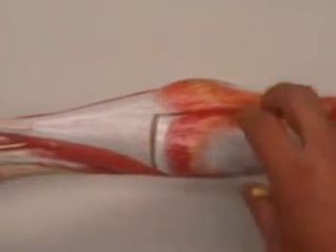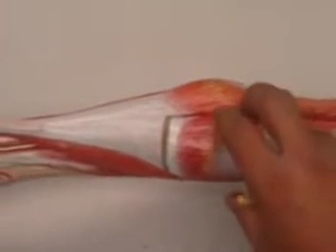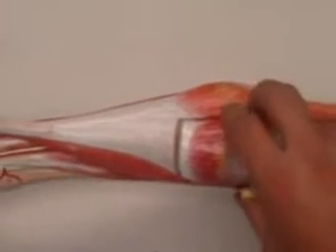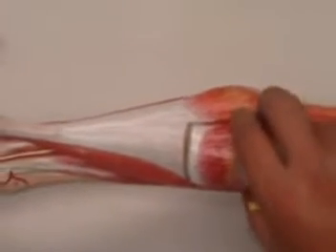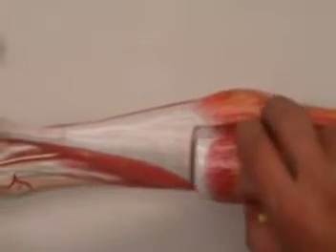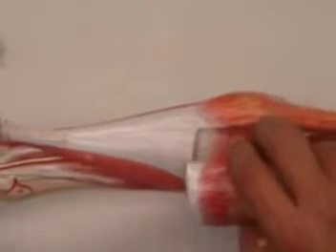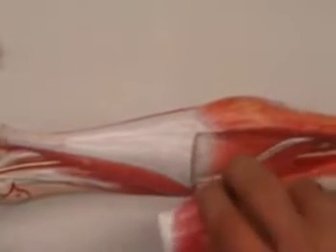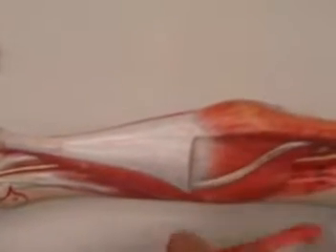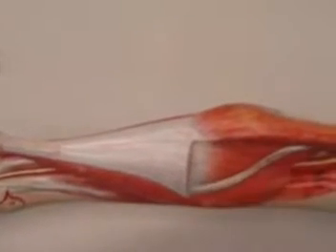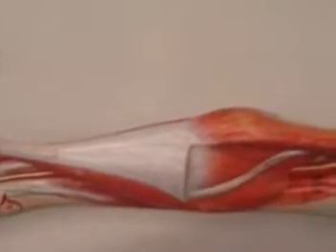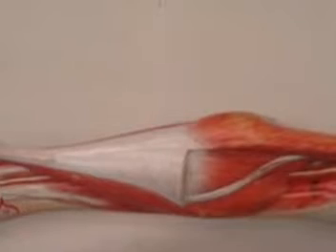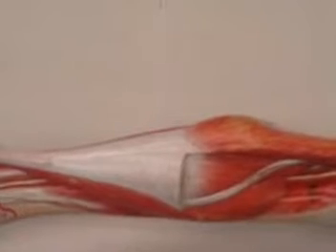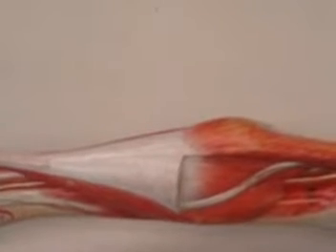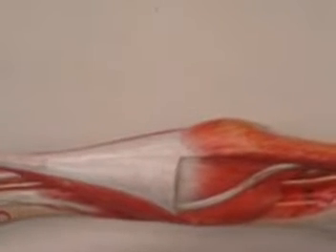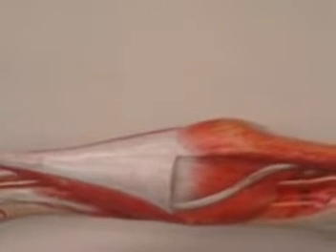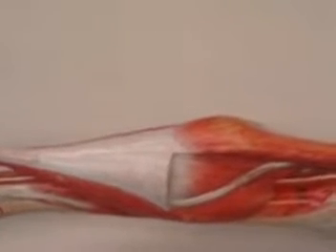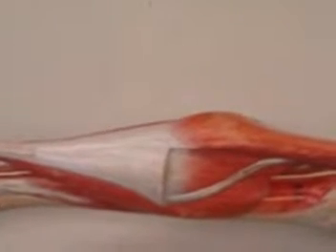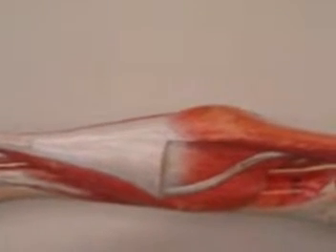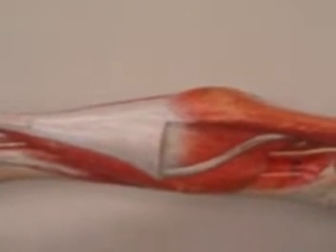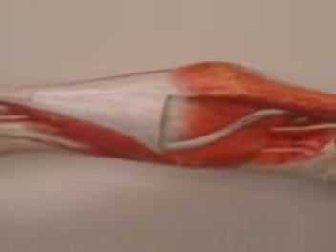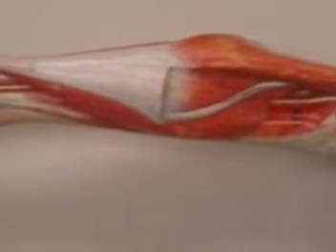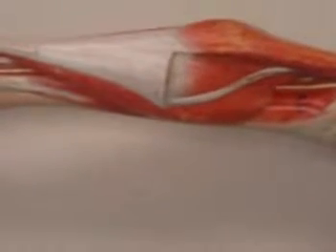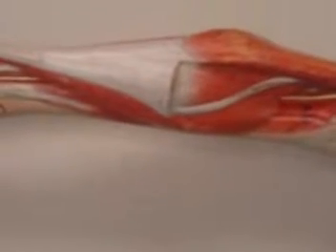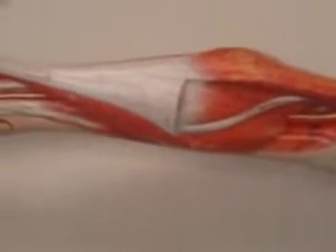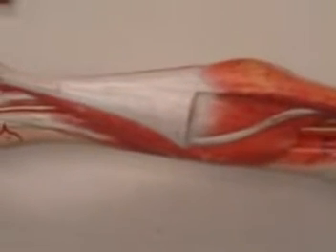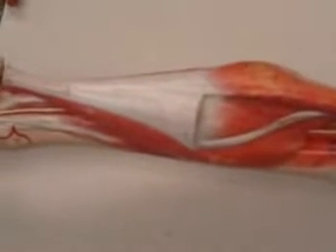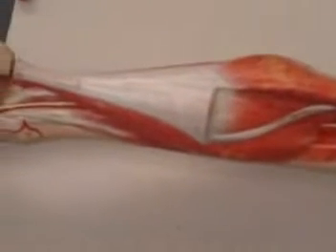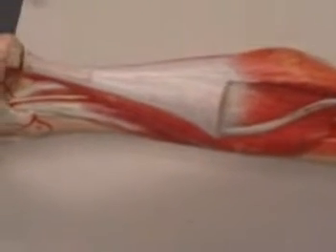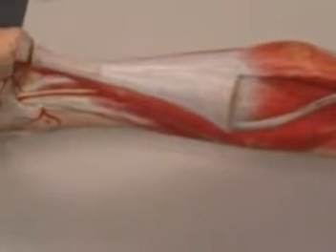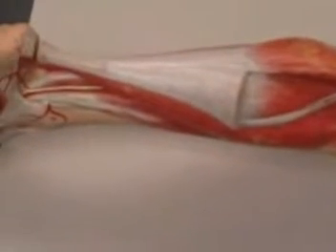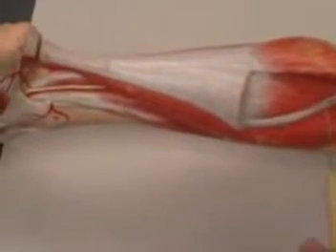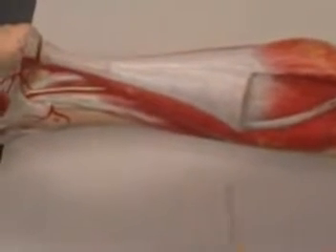If I take one of the heads here to show you the structures below — again, this was your gastrocnemius muscle.